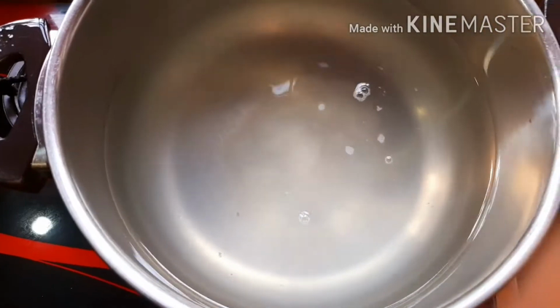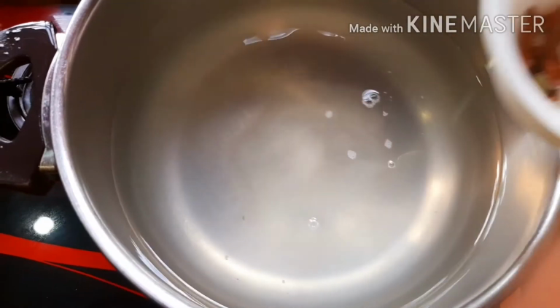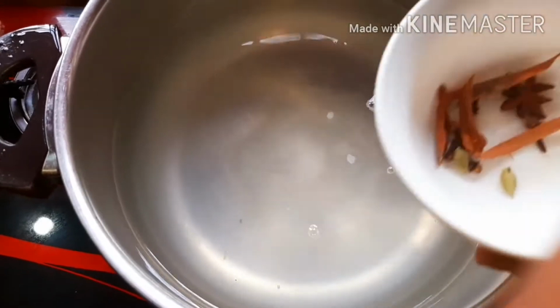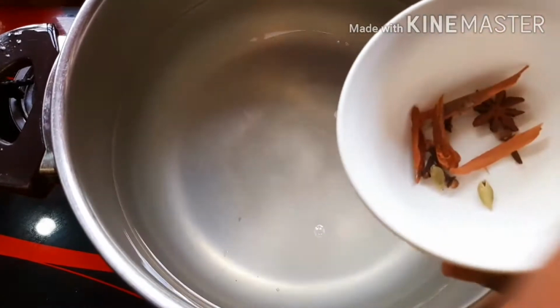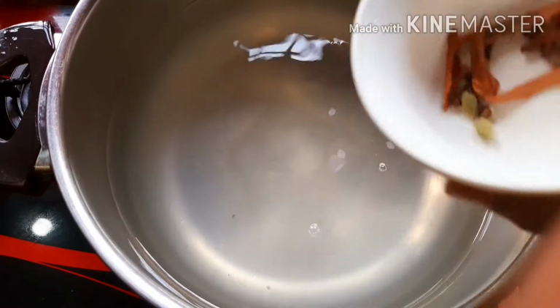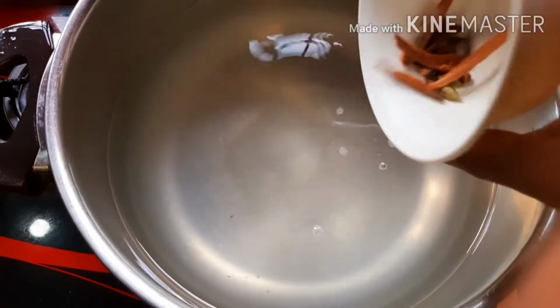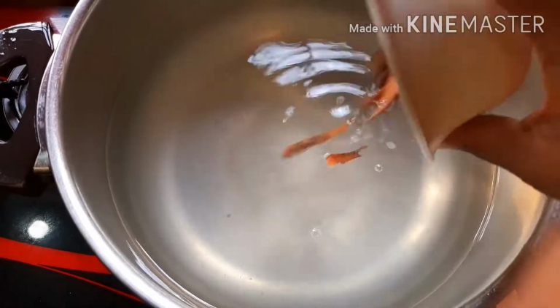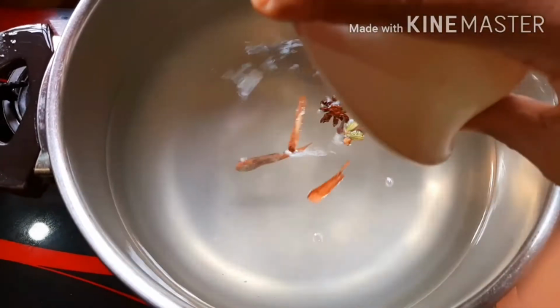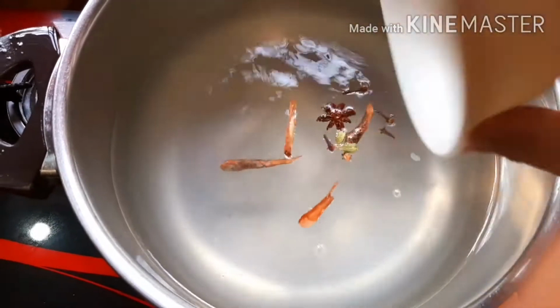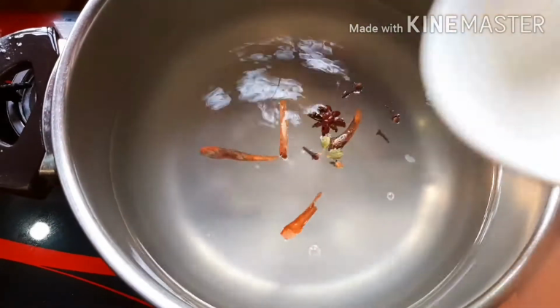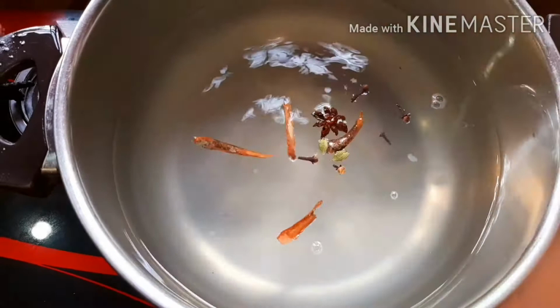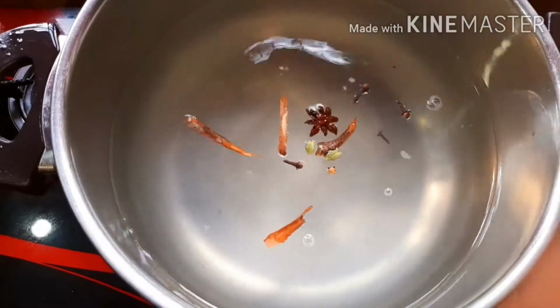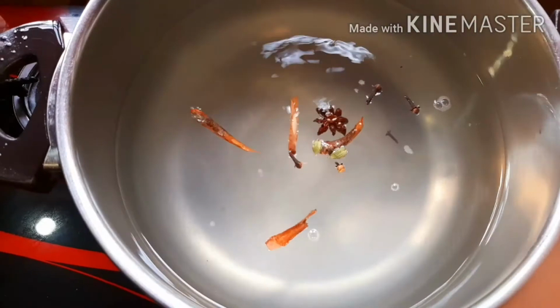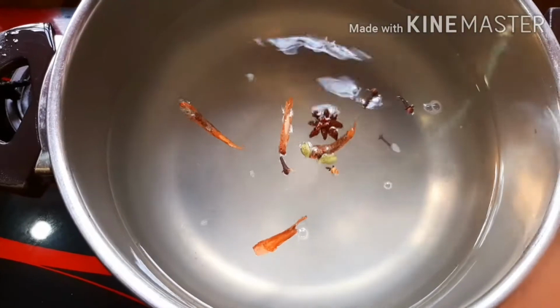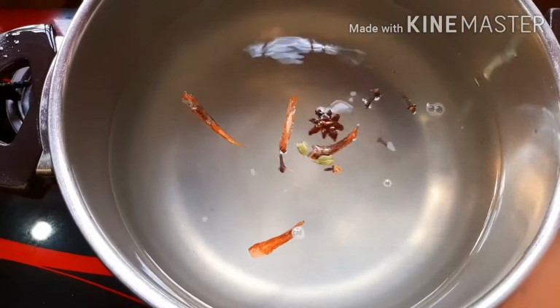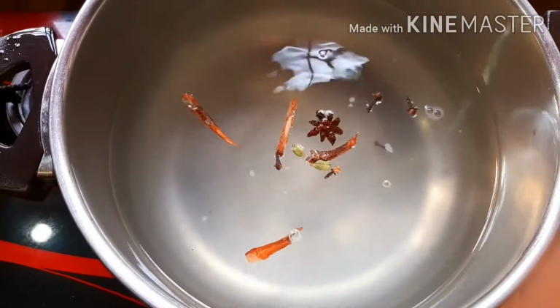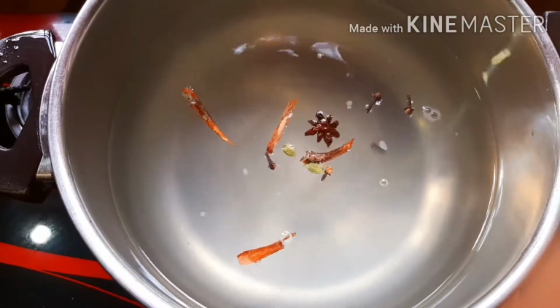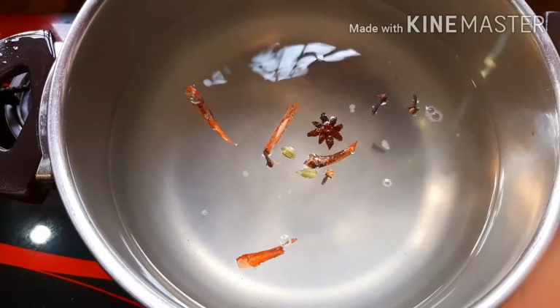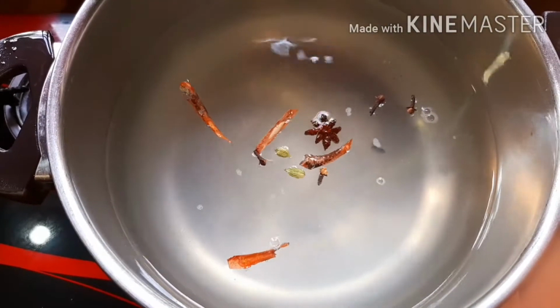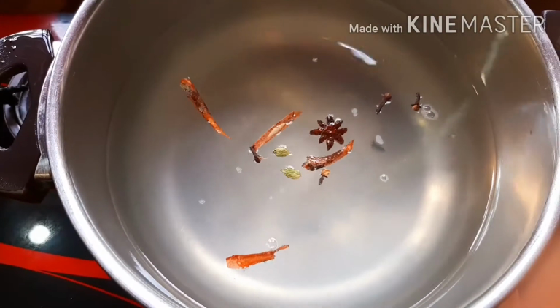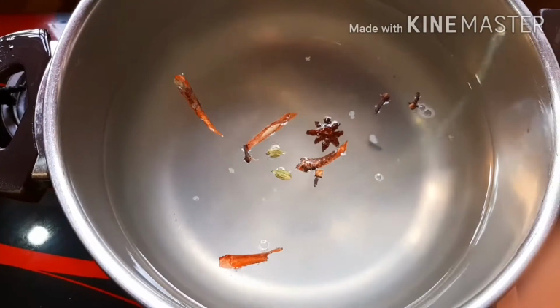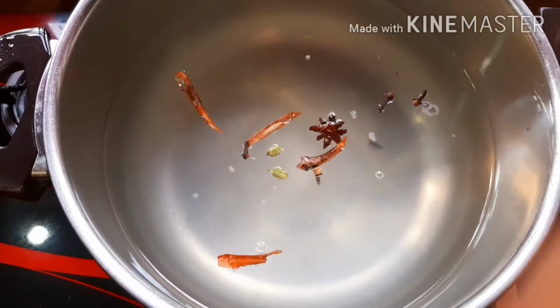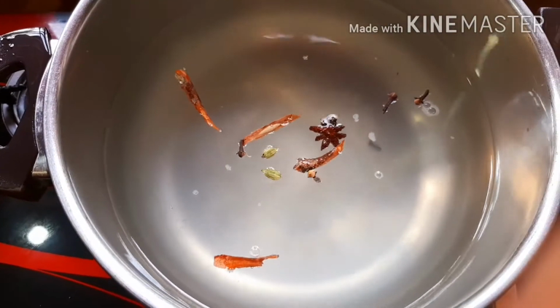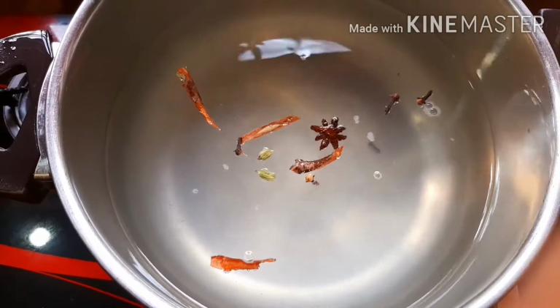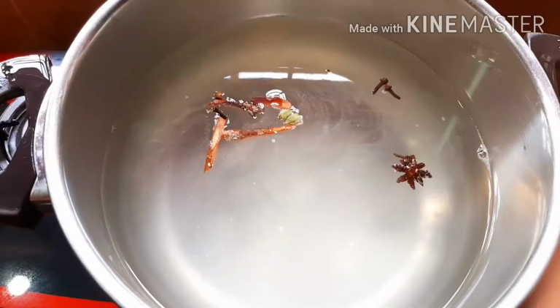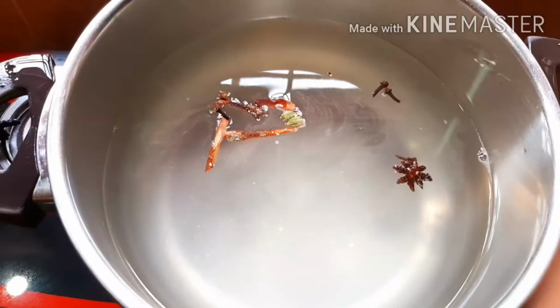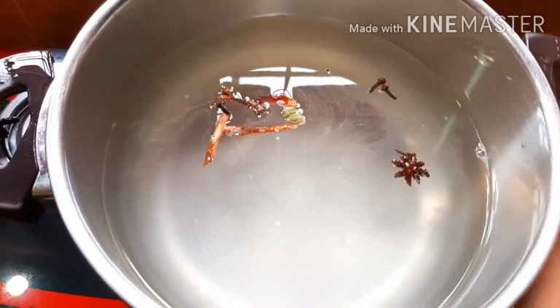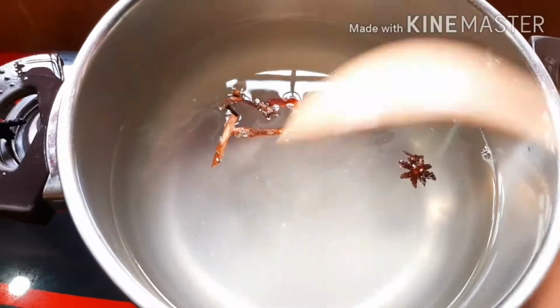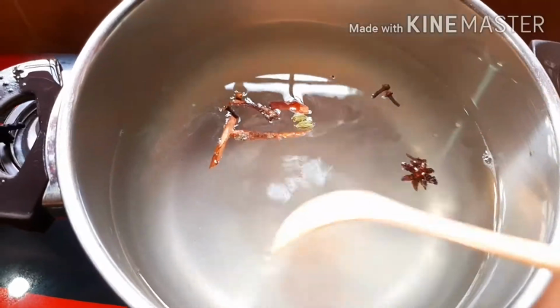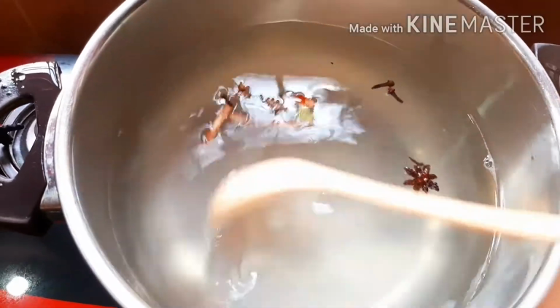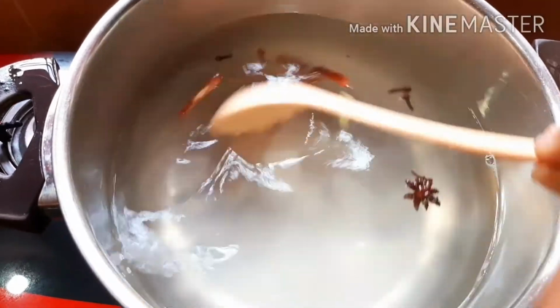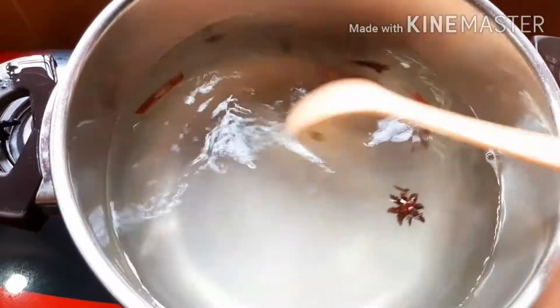Let's dip the spices in here. Mix it up.